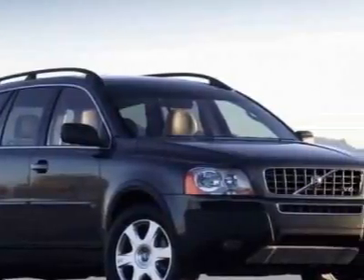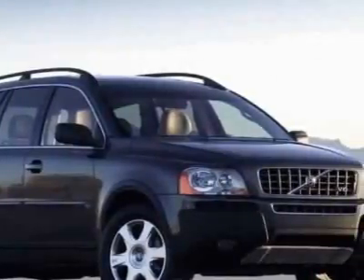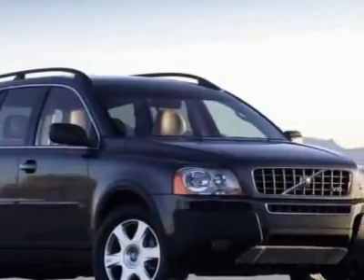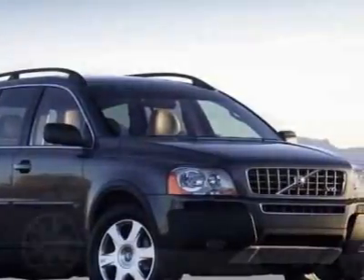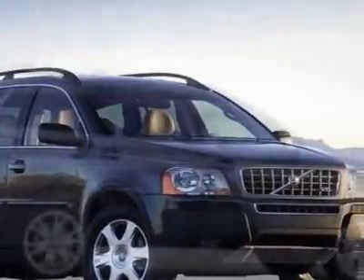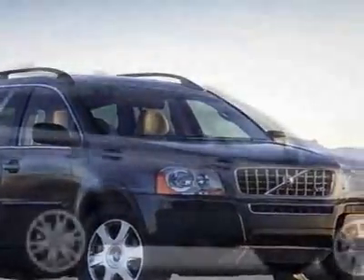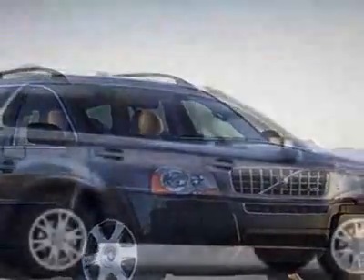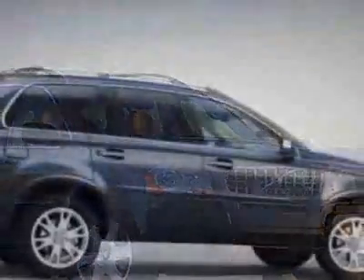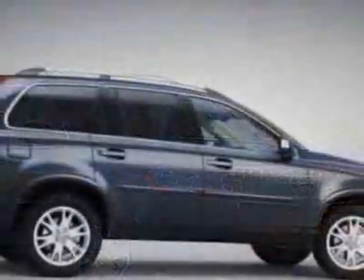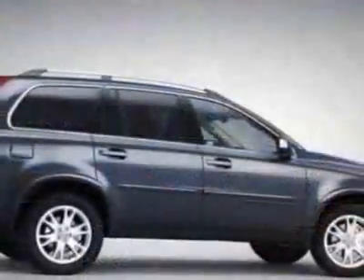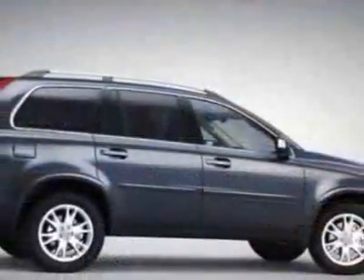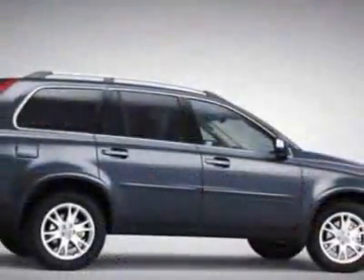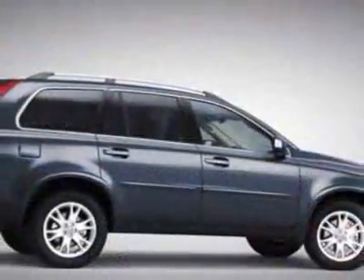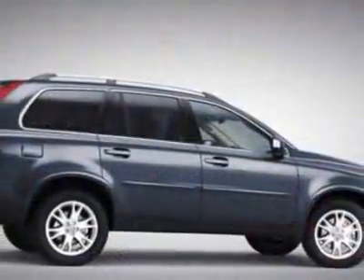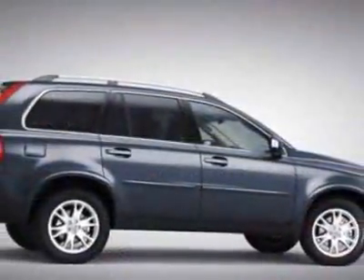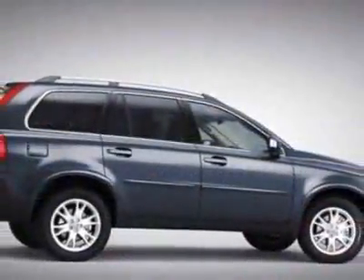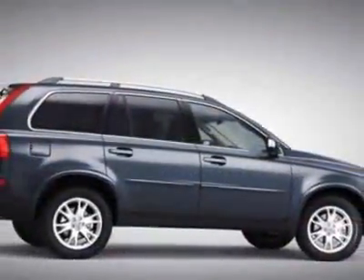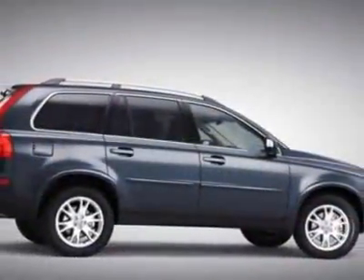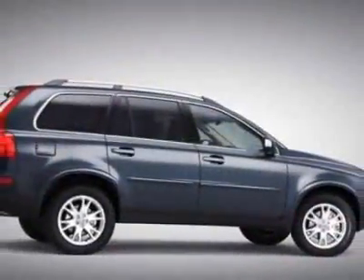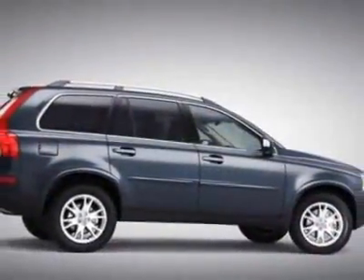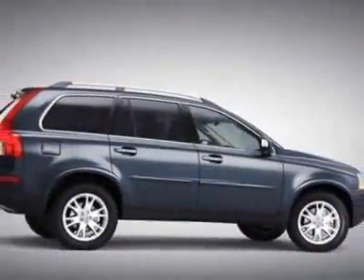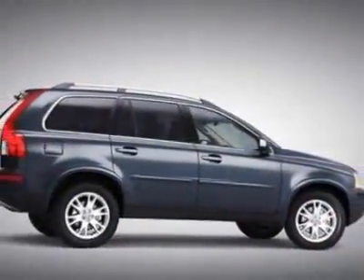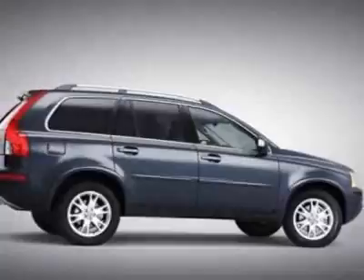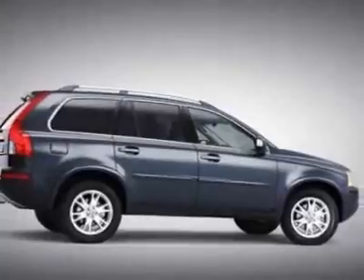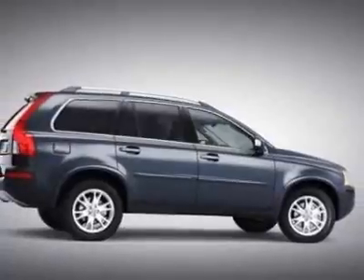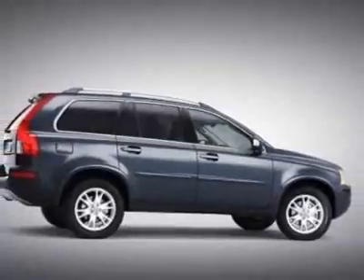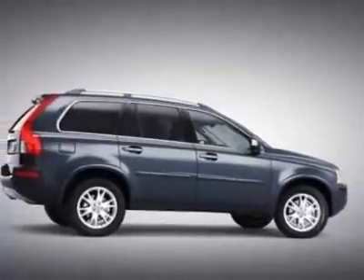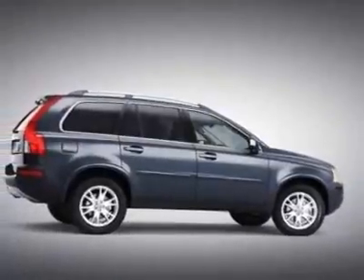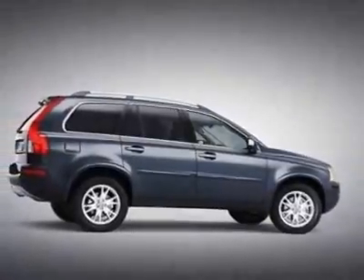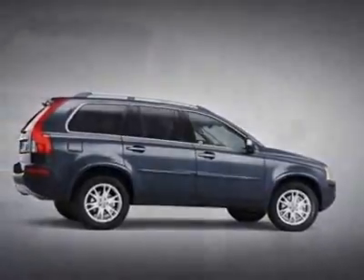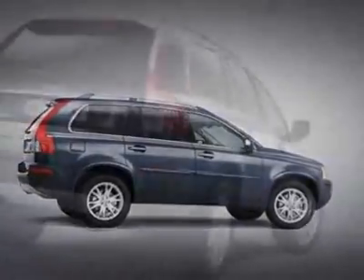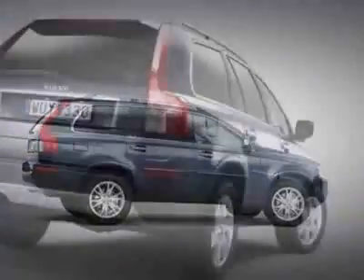This vehicle gets 16 miles per gallon in the city and 22 on the highway.